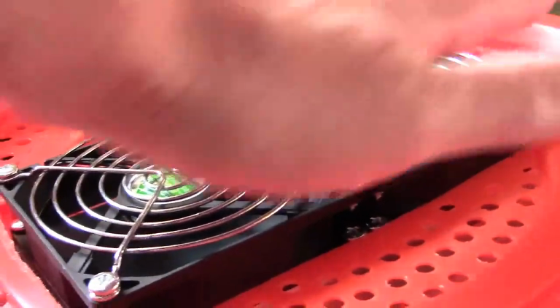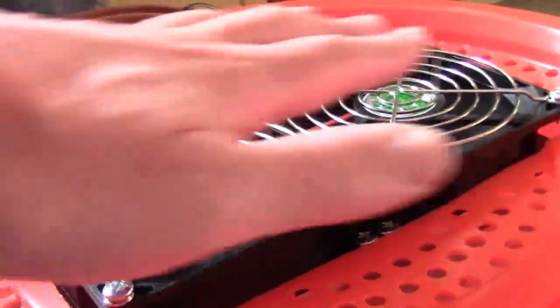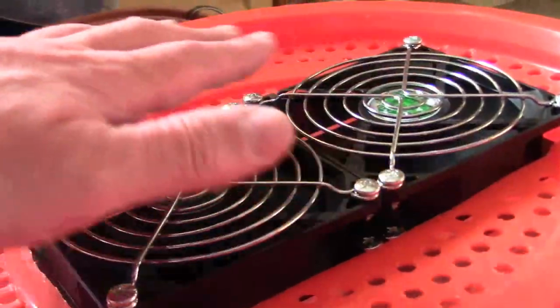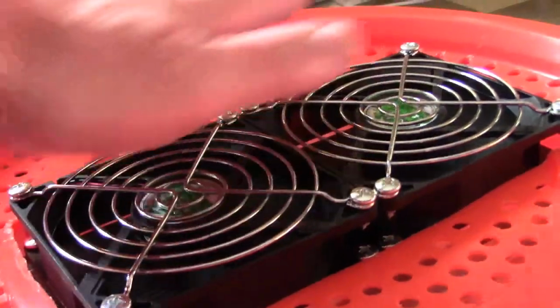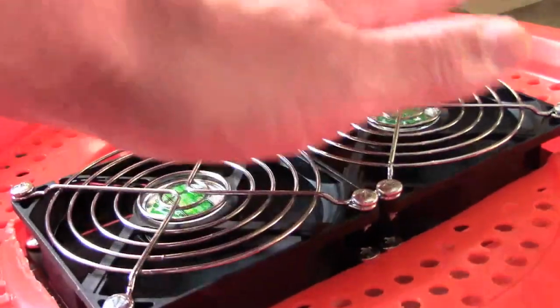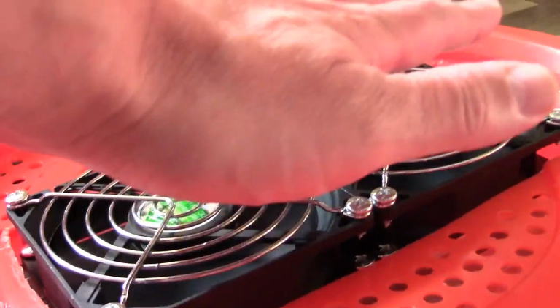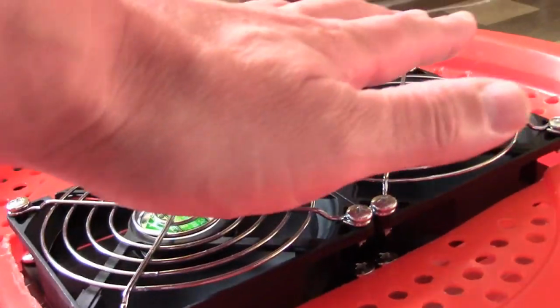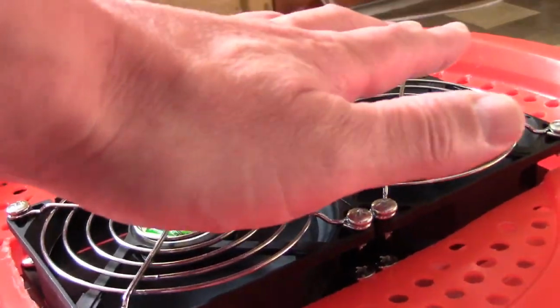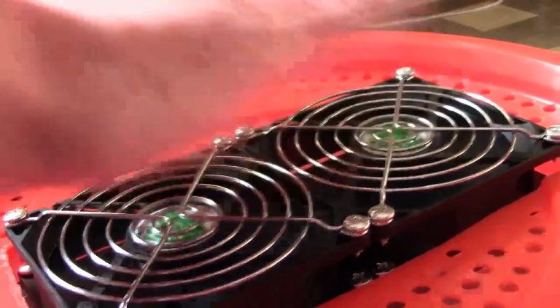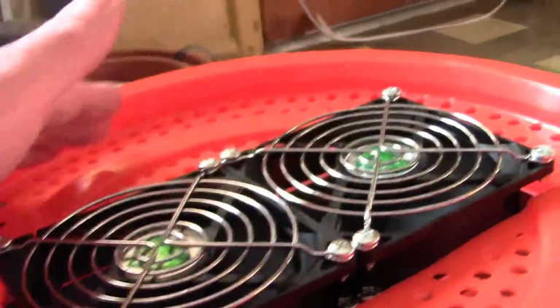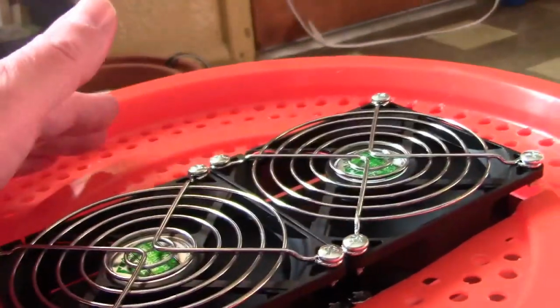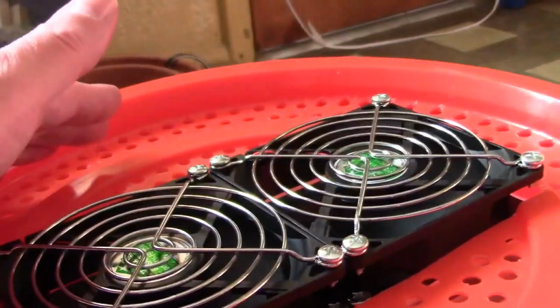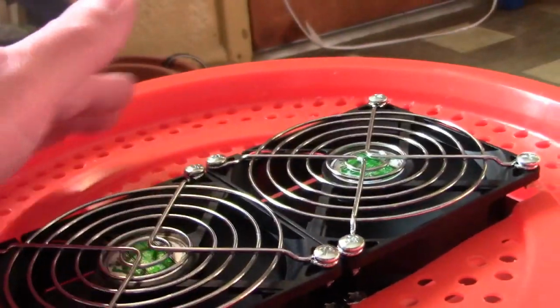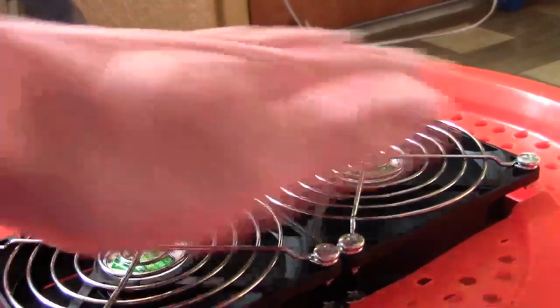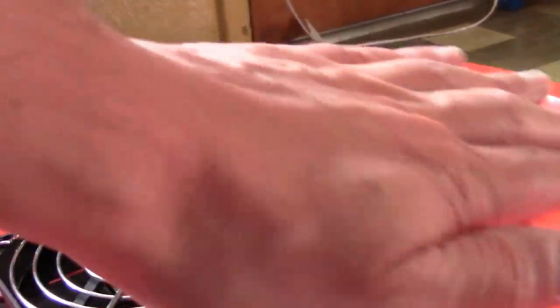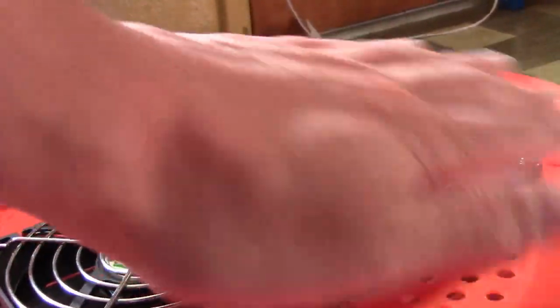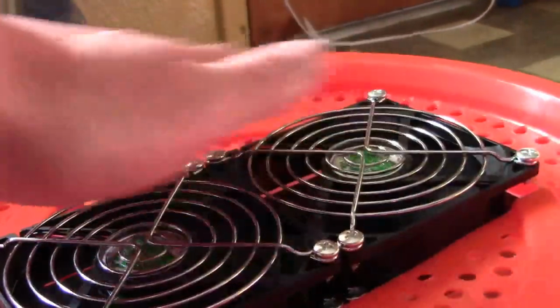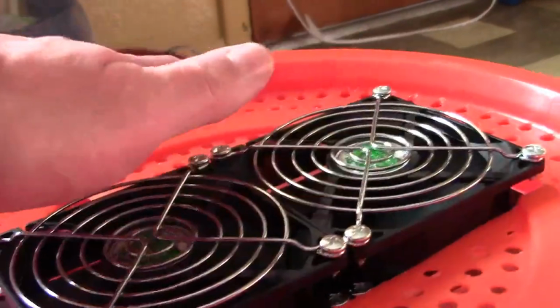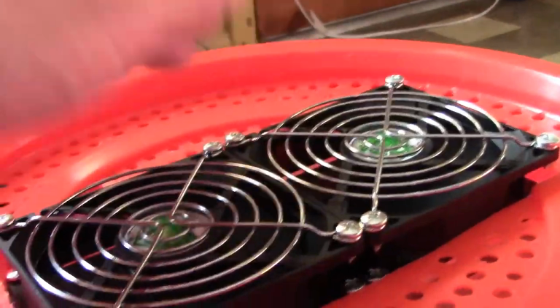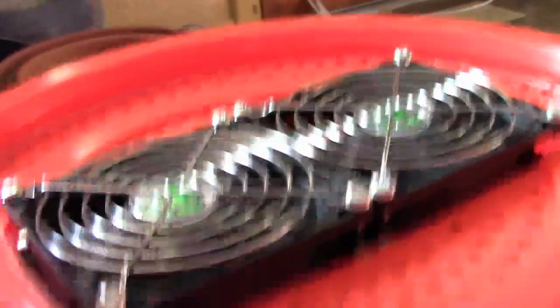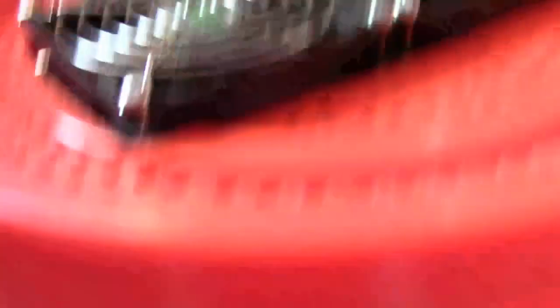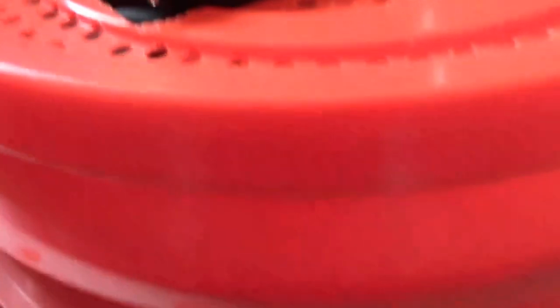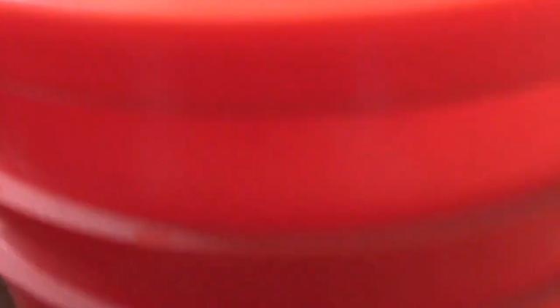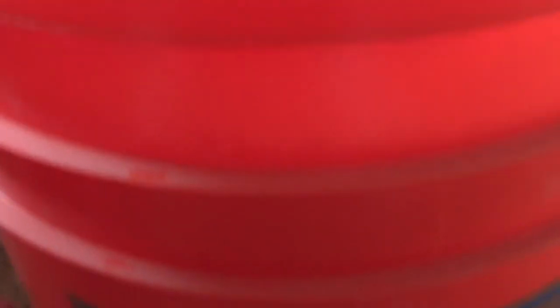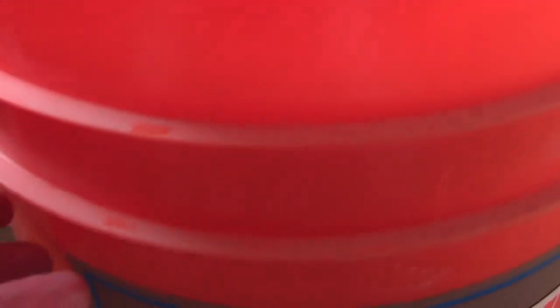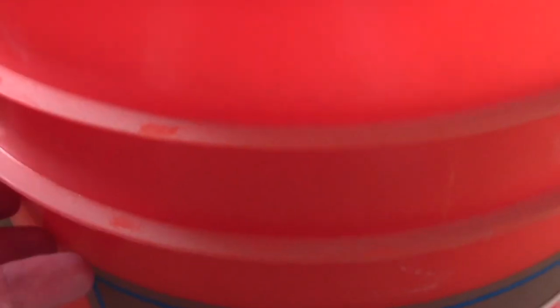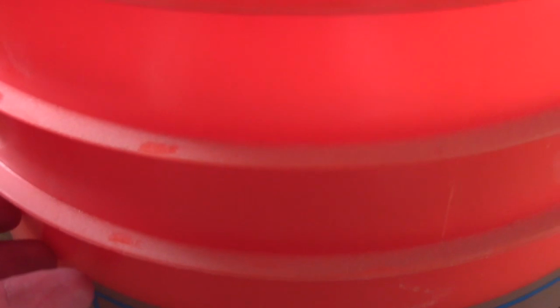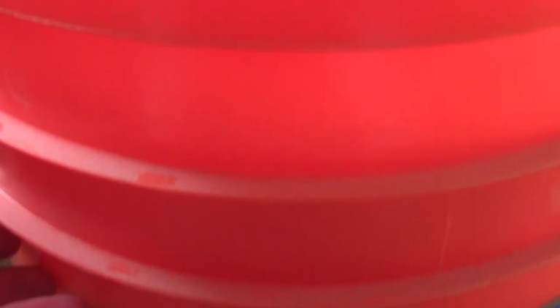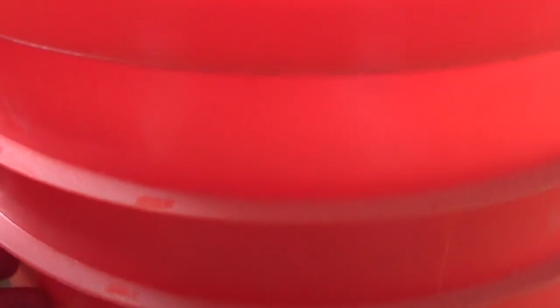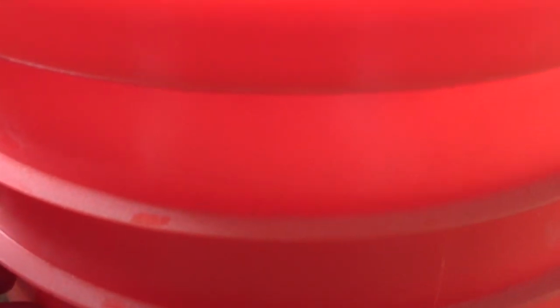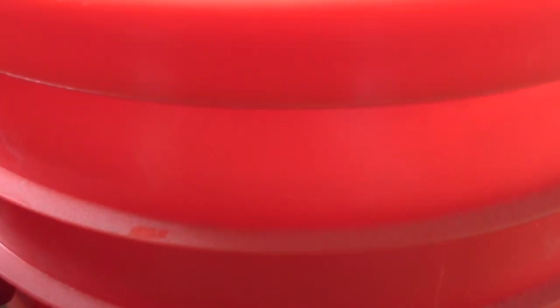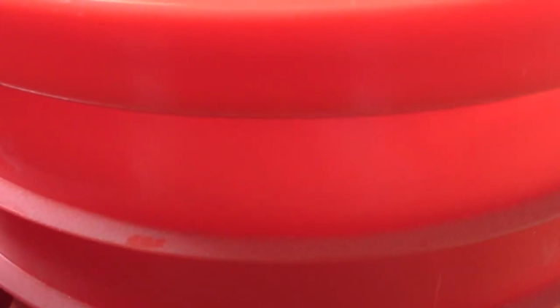All the hot air coming out the top and through here, and all the cold air filling up the unit.